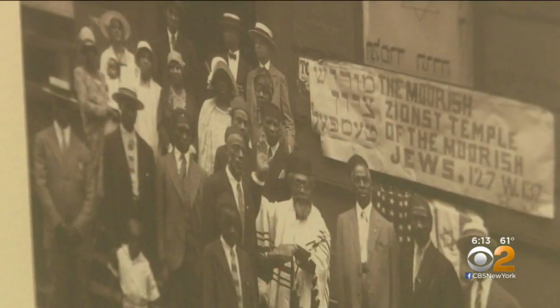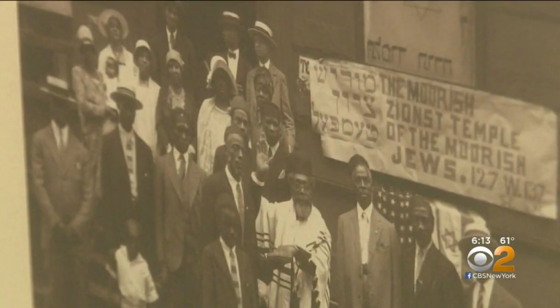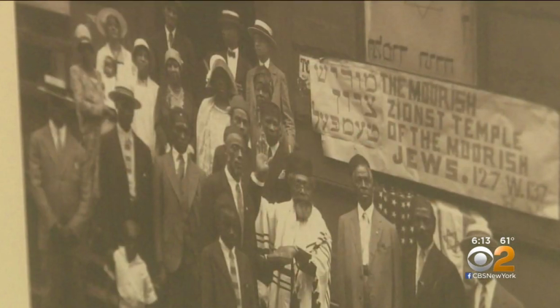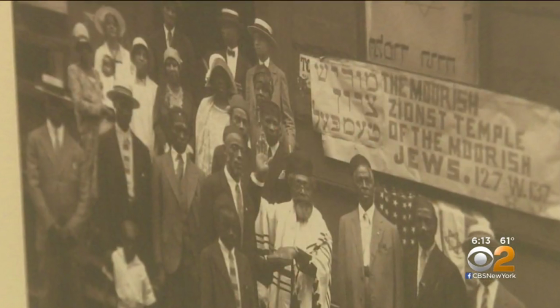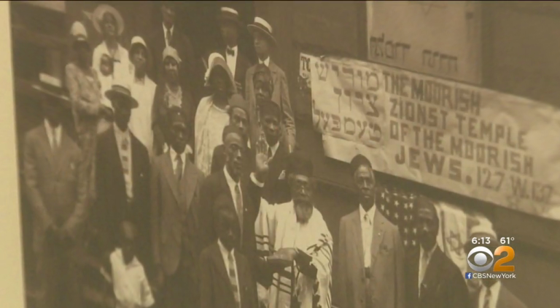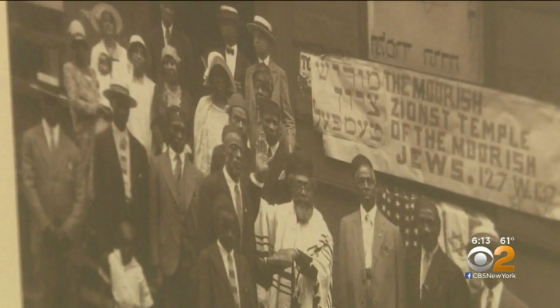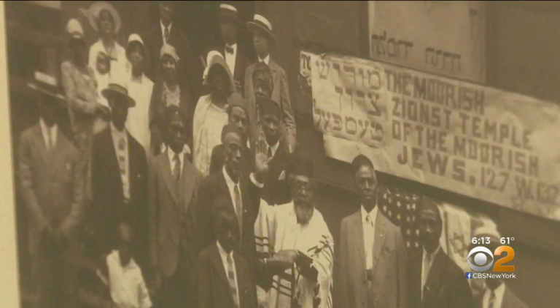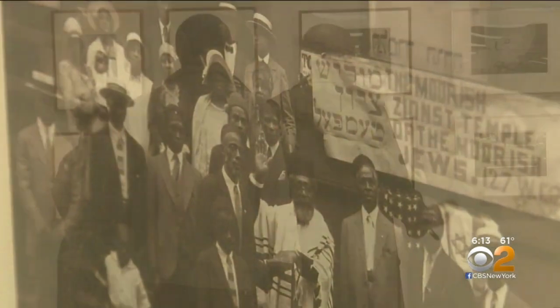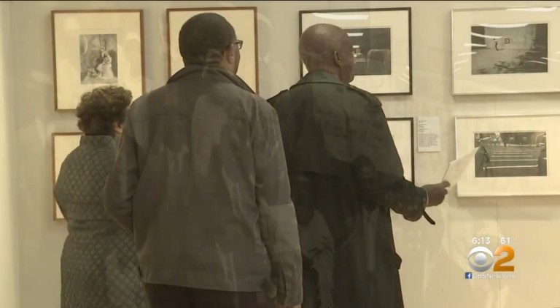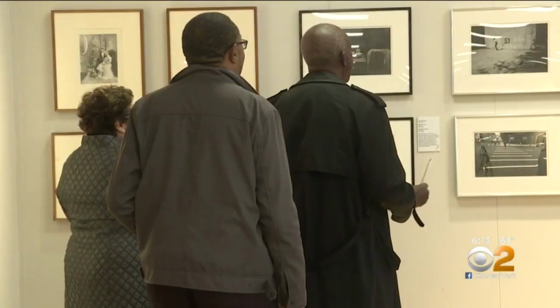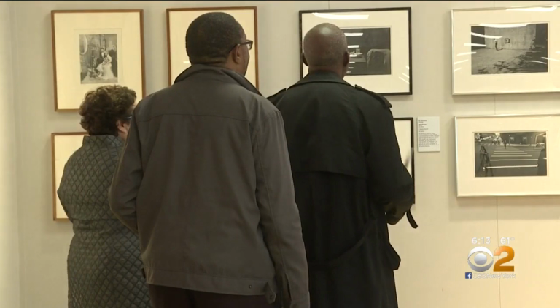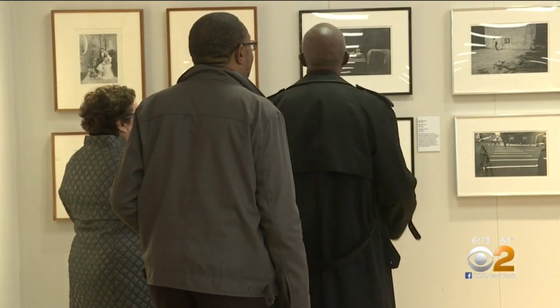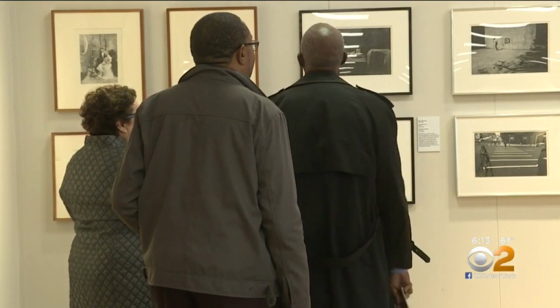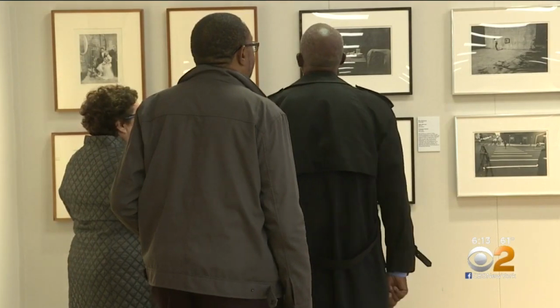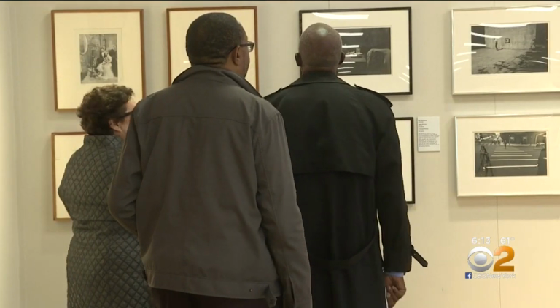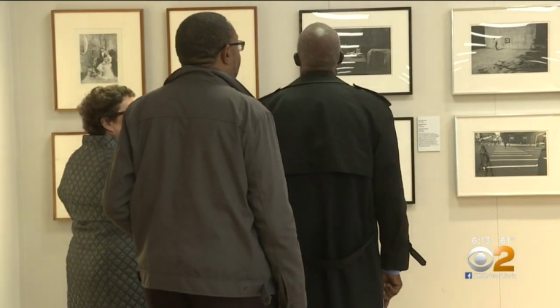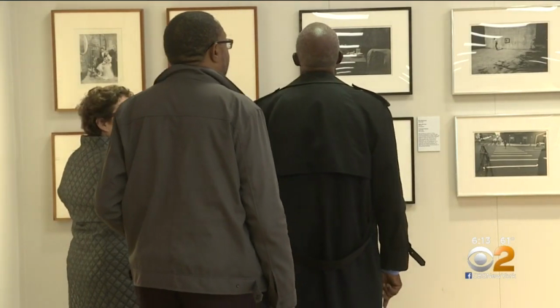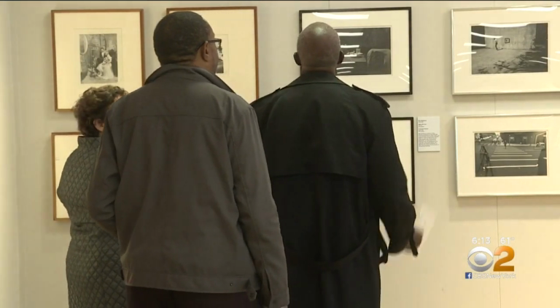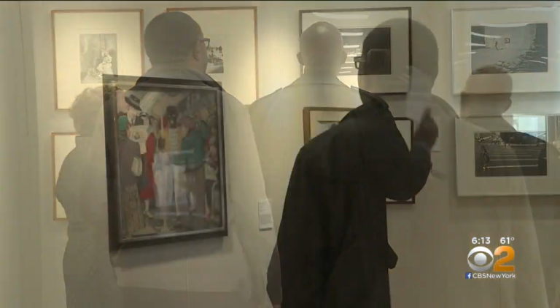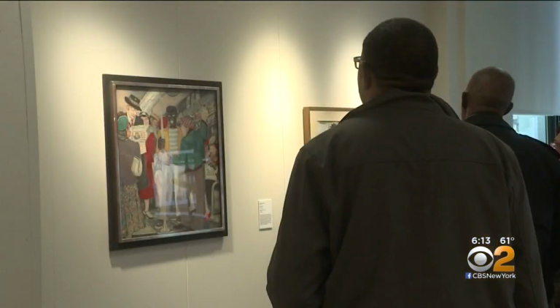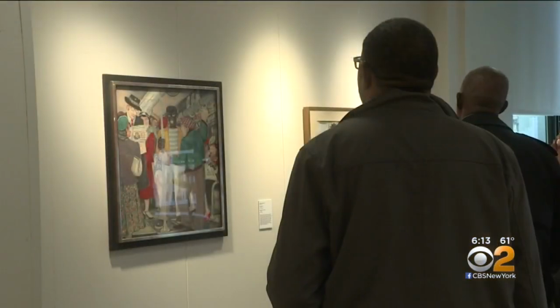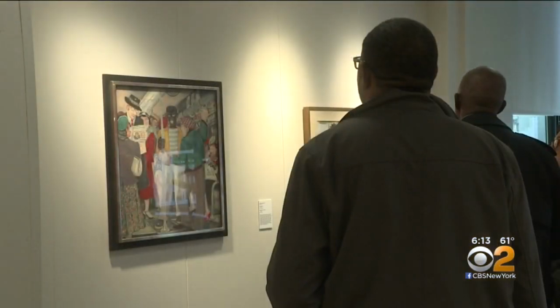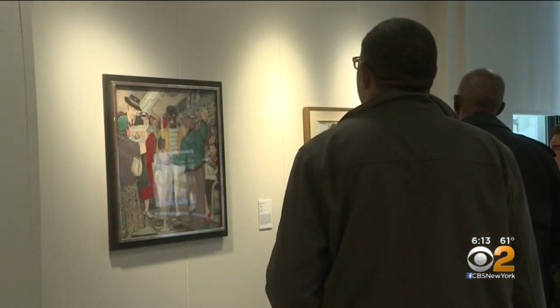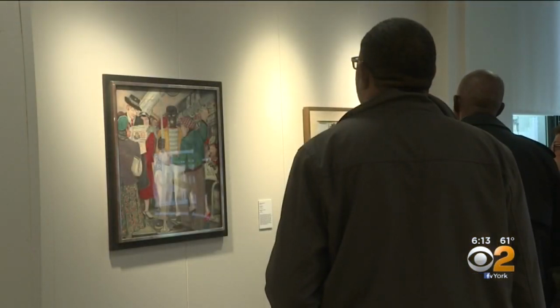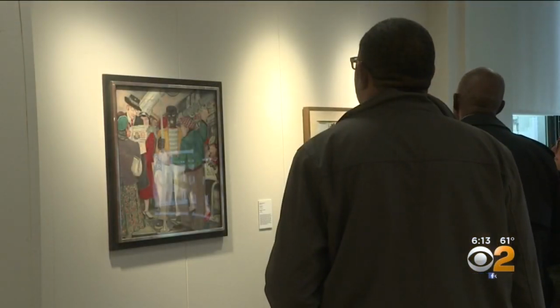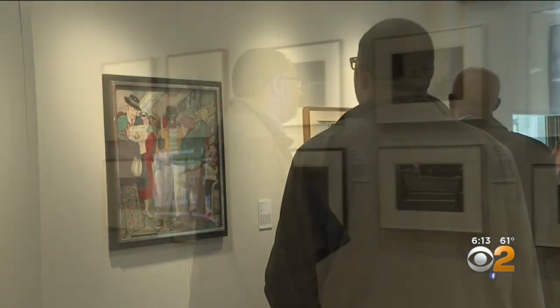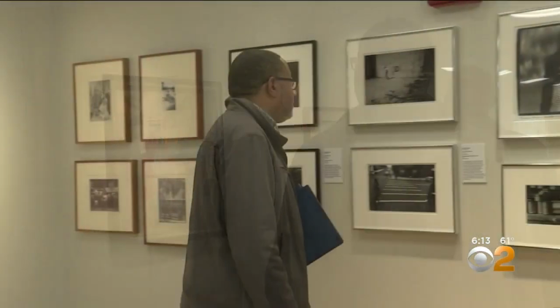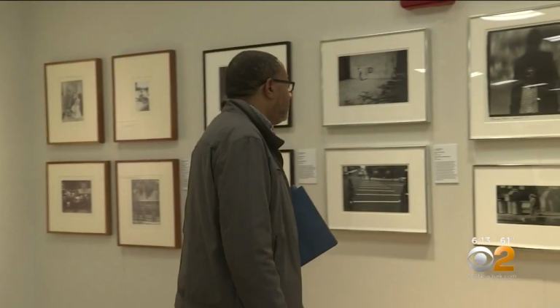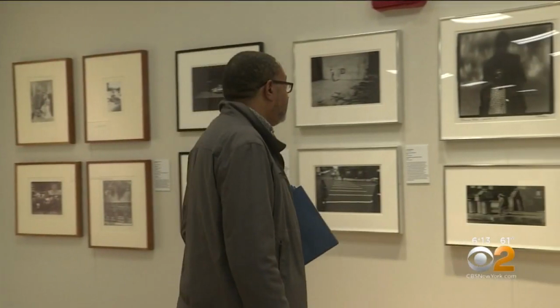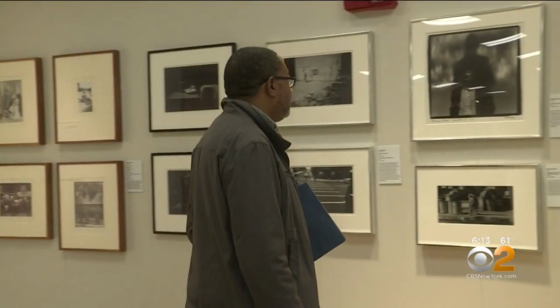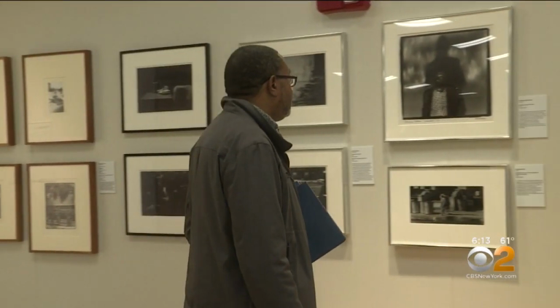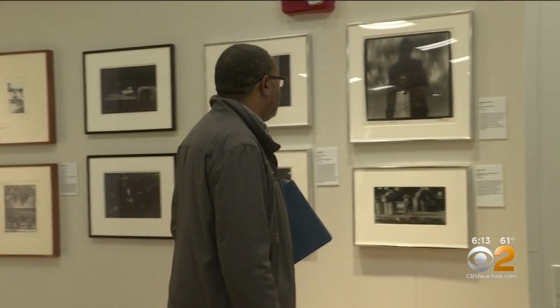The art takes viewers back in time to the Harlem Renaissance, a time of intellectual, social, and artistic explosion.